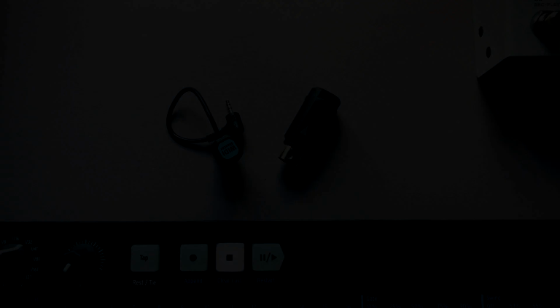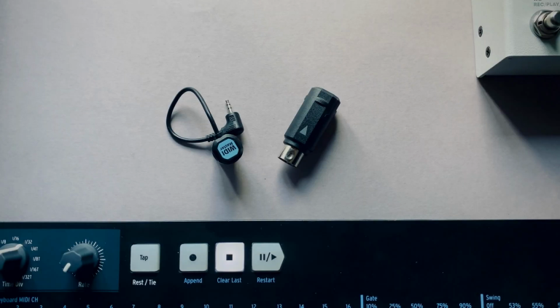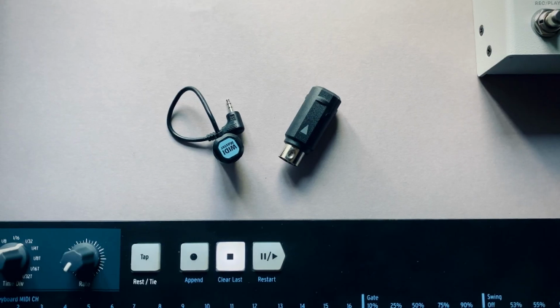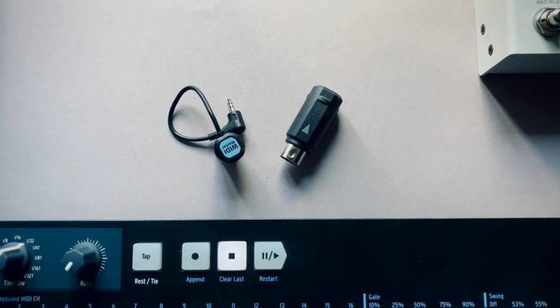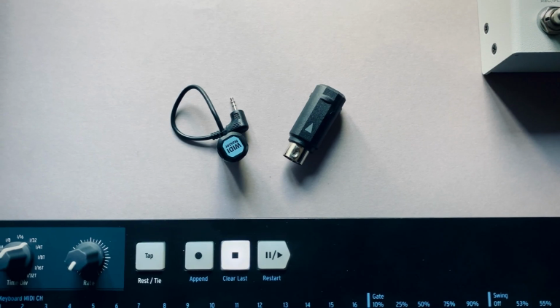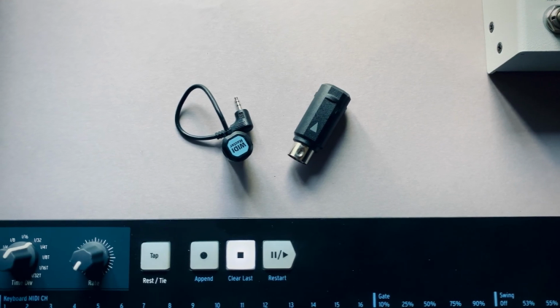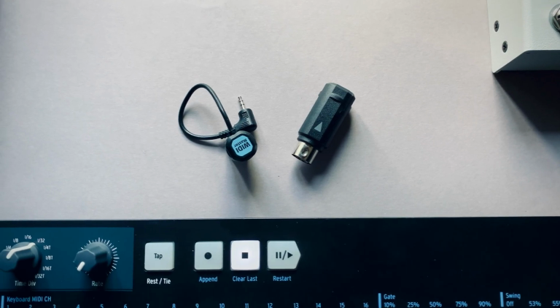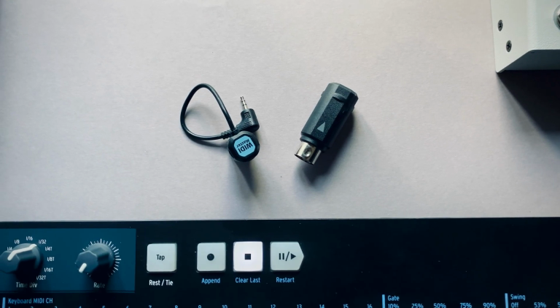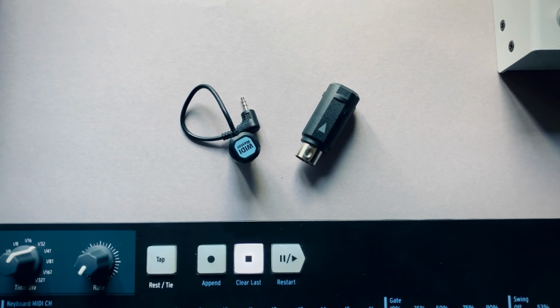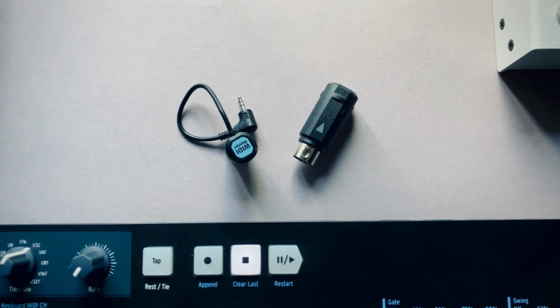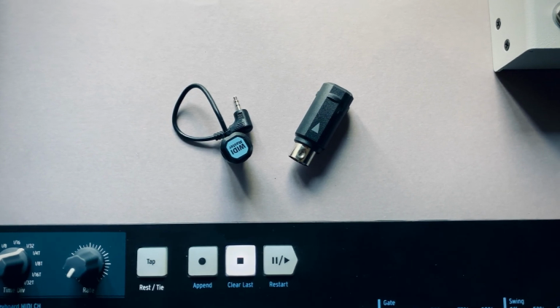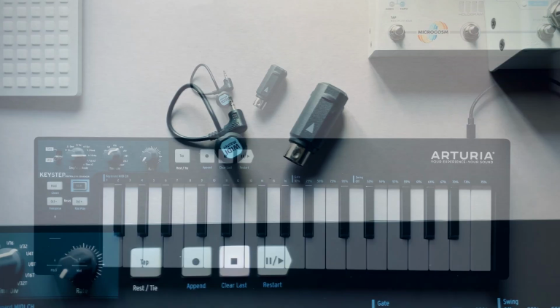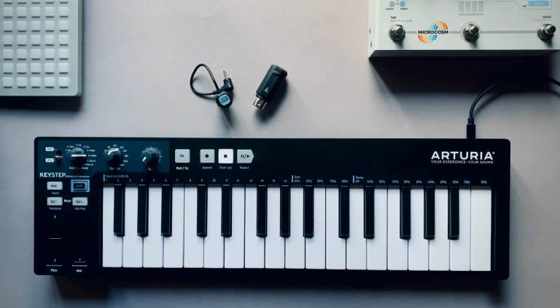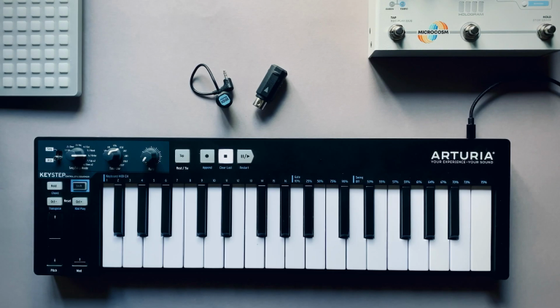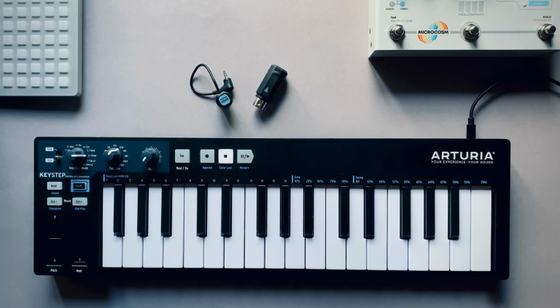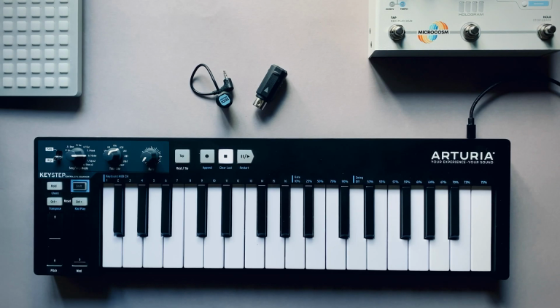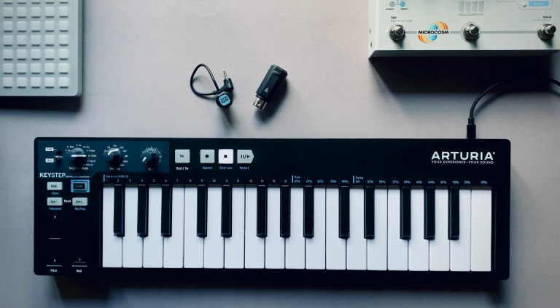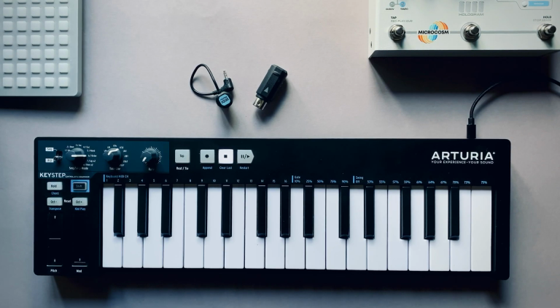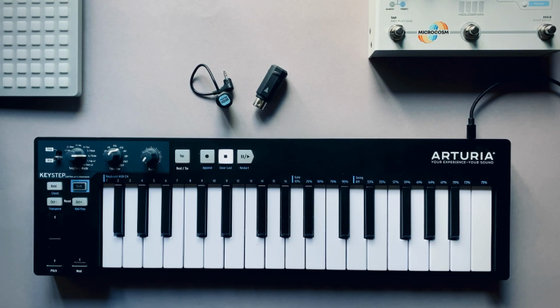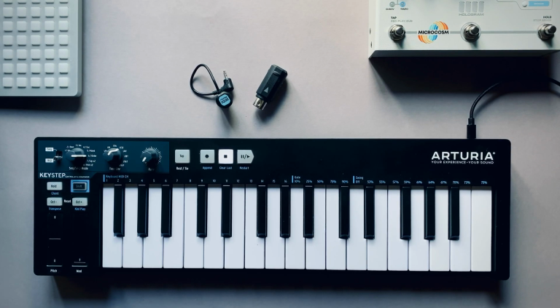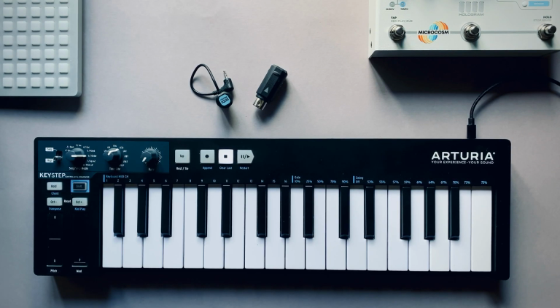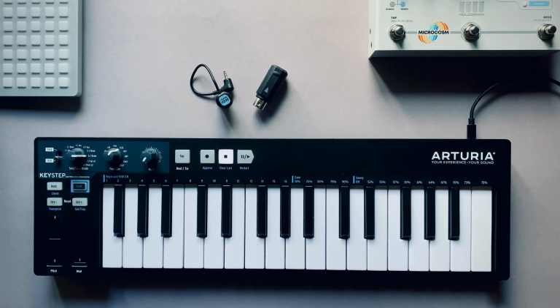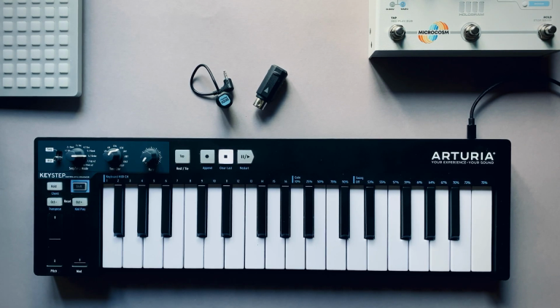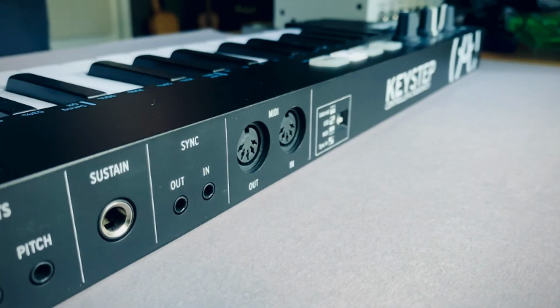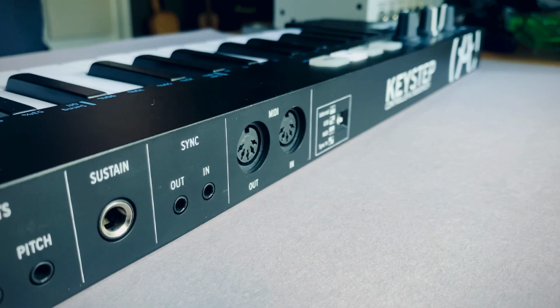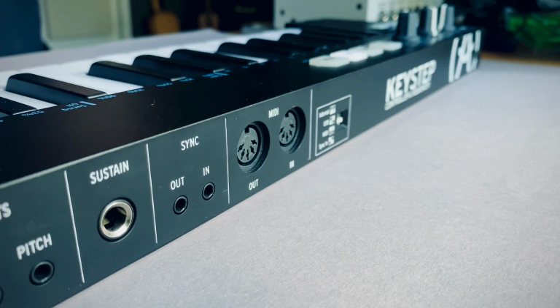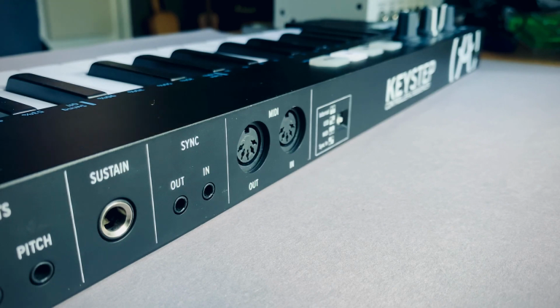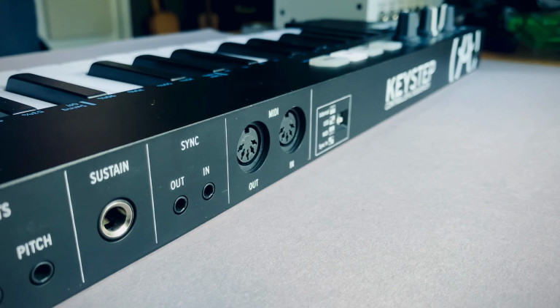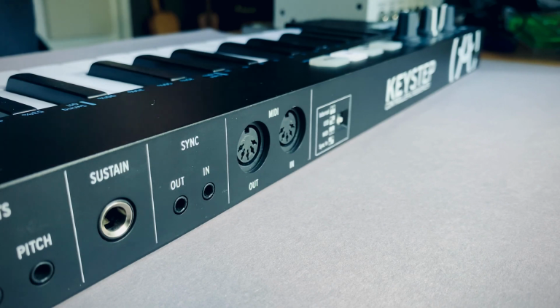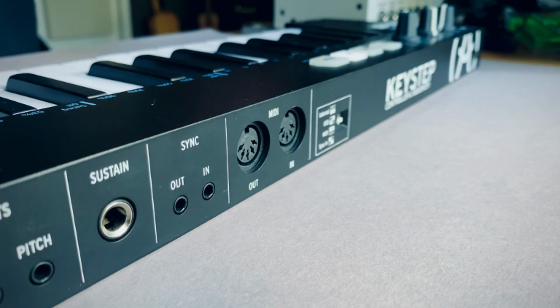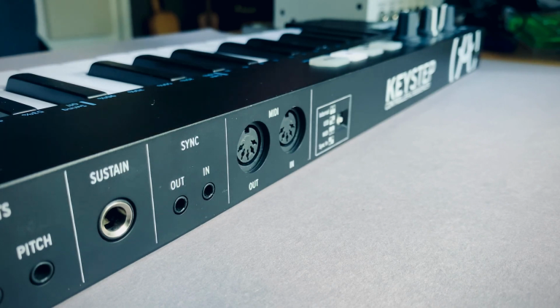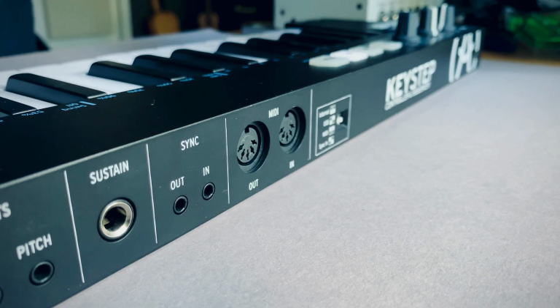WIDI is a wireless MIDI cable. With WIDI you can add Bluetooth MIDI to your MIDI device via its 5-pin DIN MIDI ports.